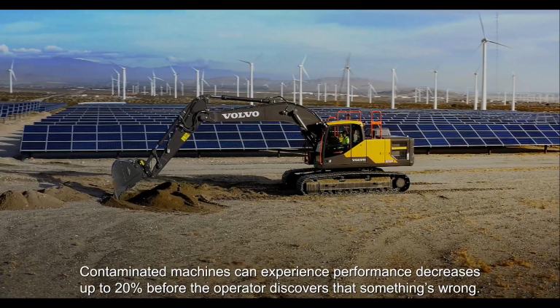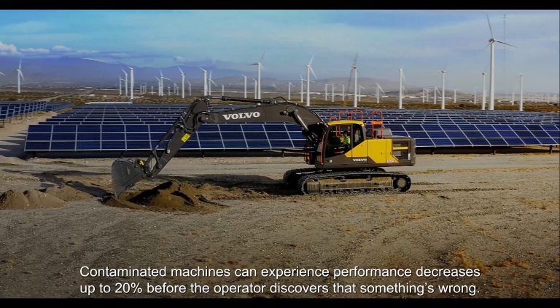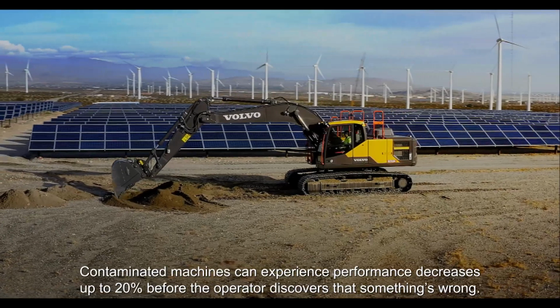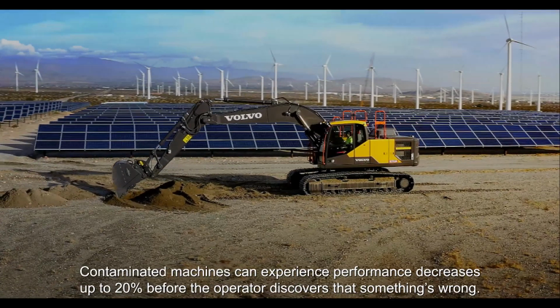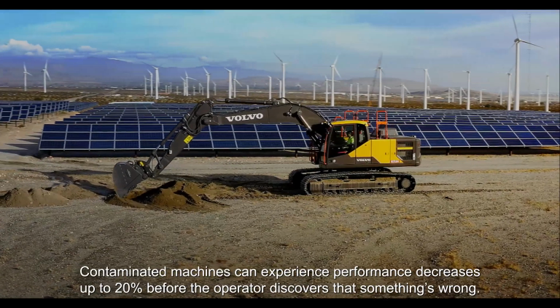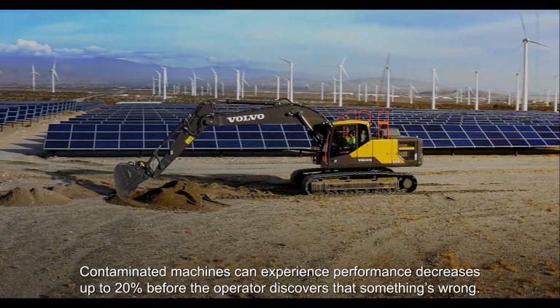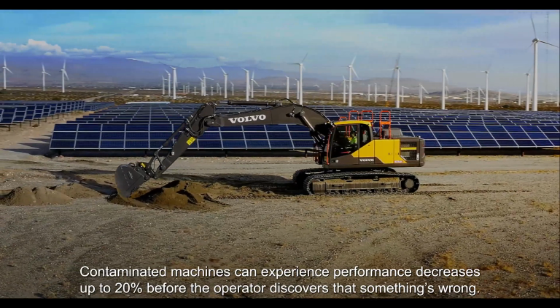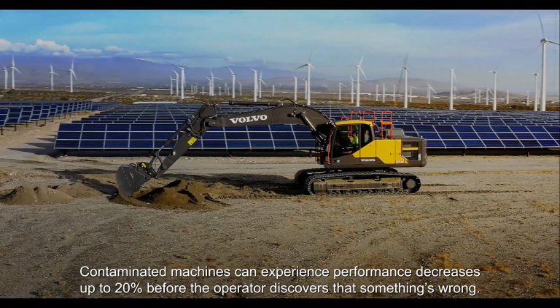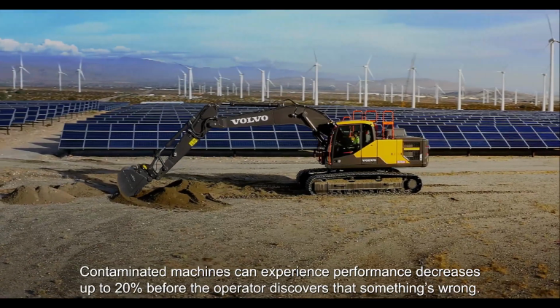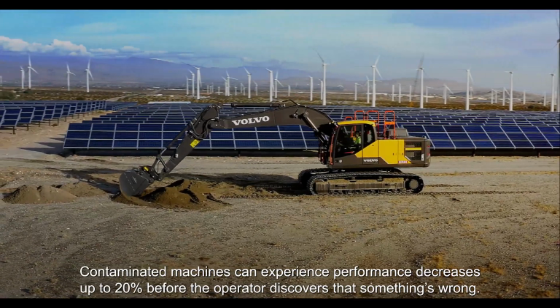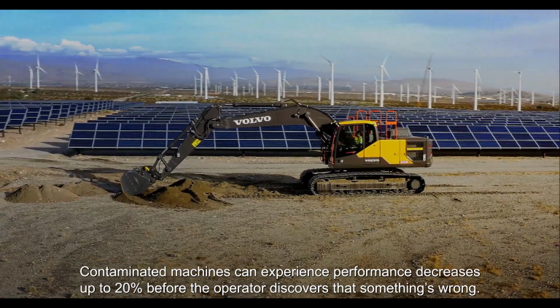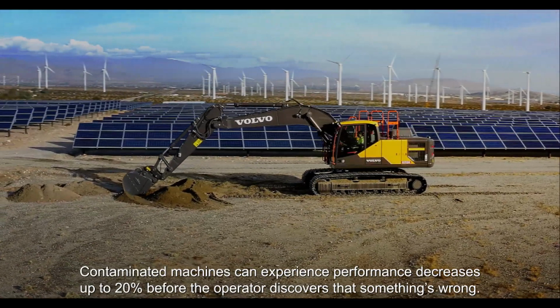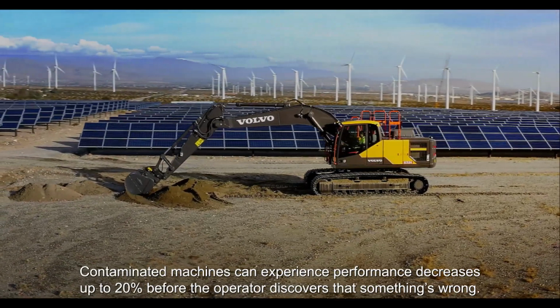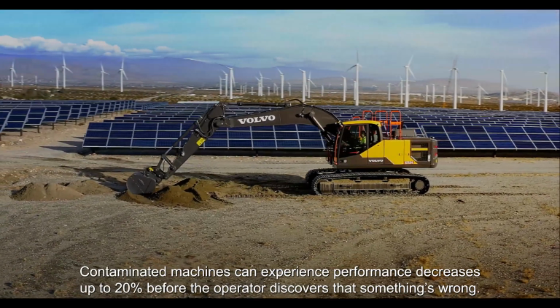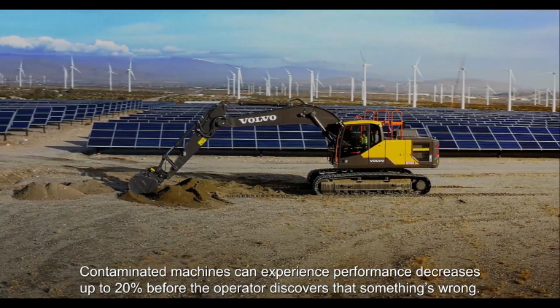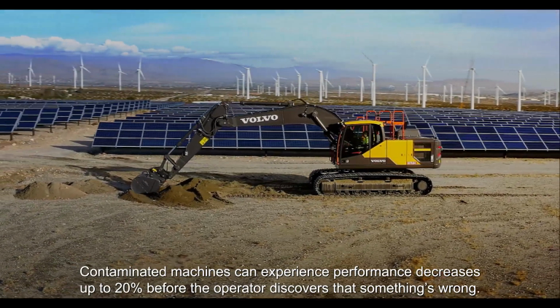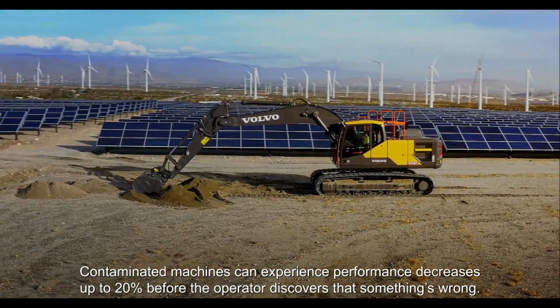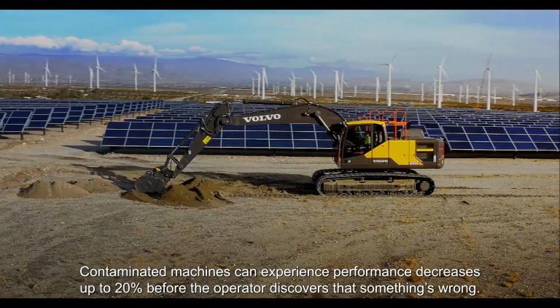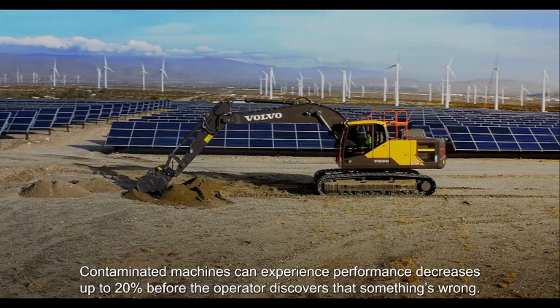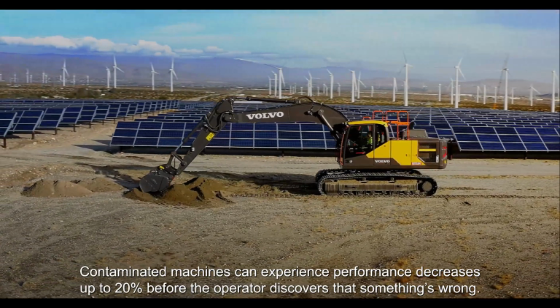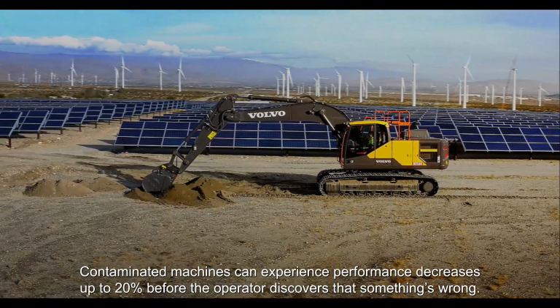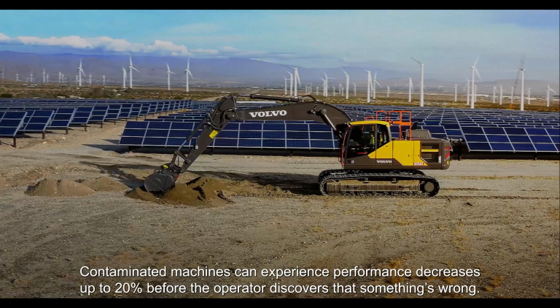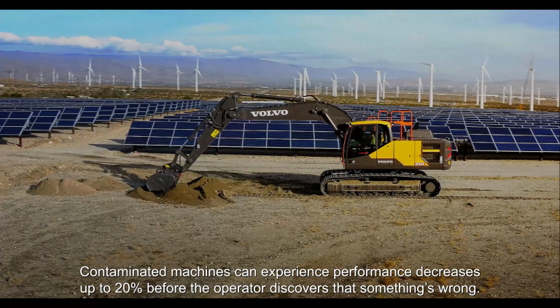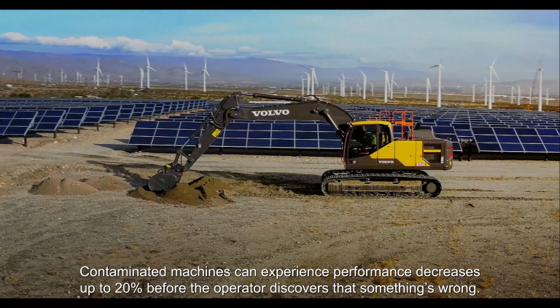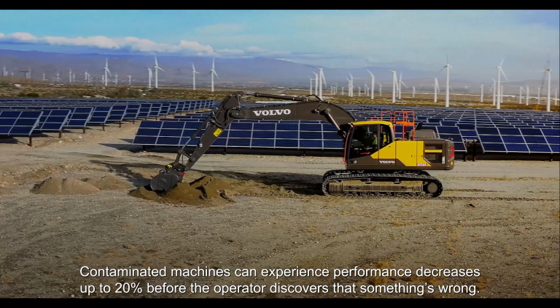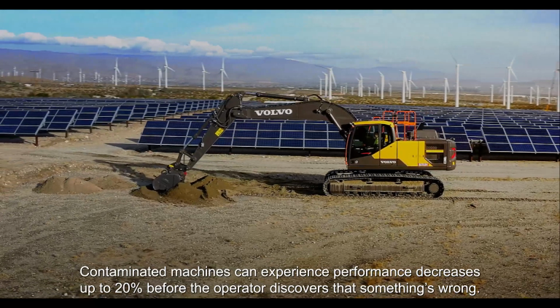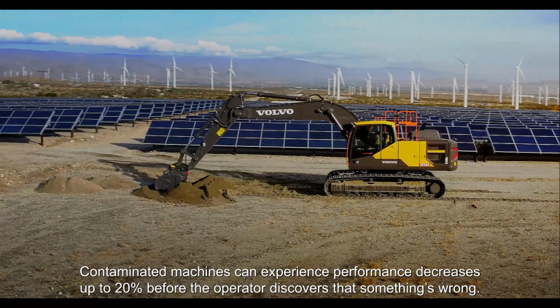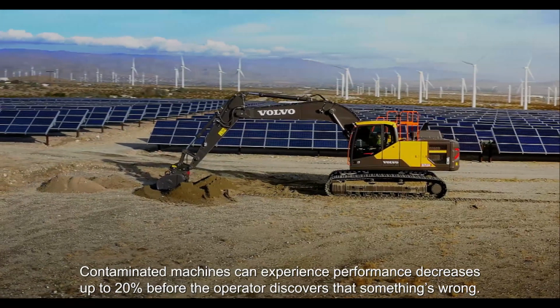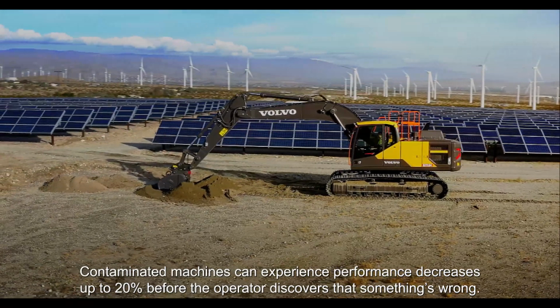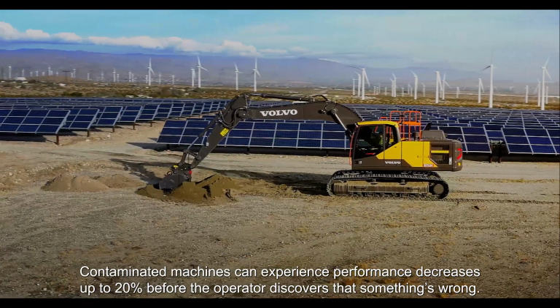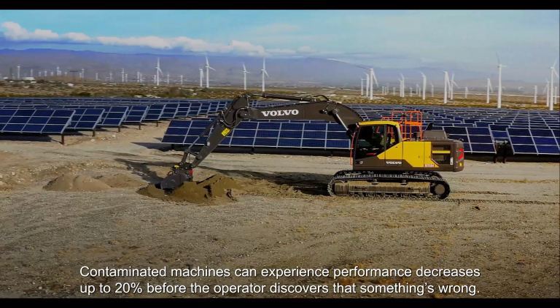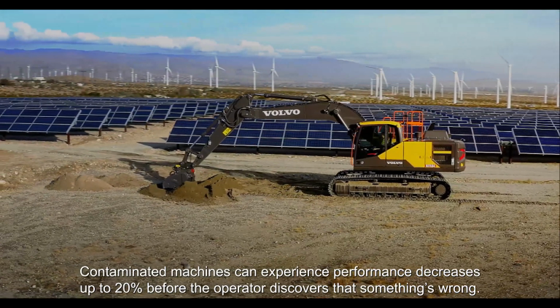Contaminated machines can experience performance decreases up to 20% before the operator discovers that something's wrong.